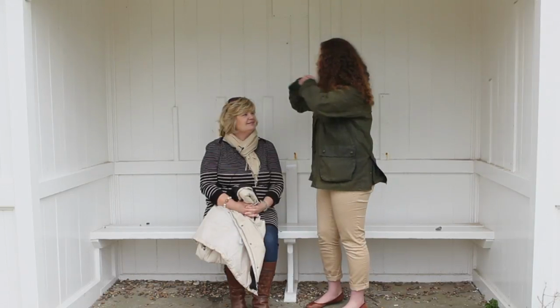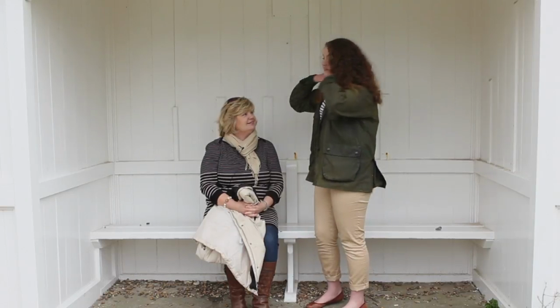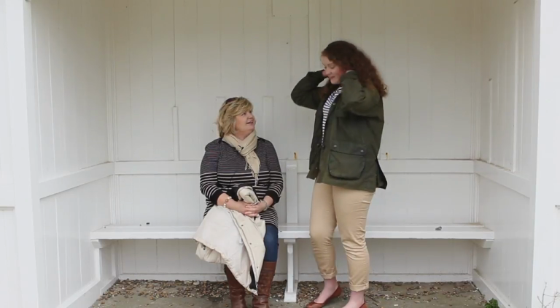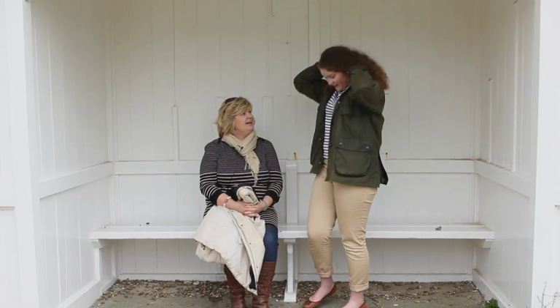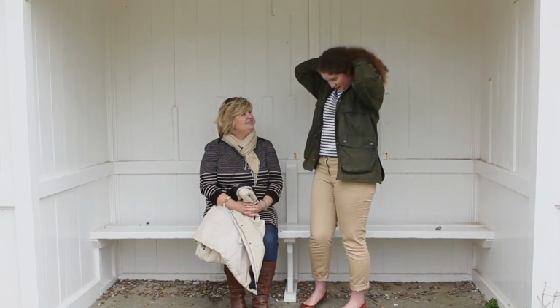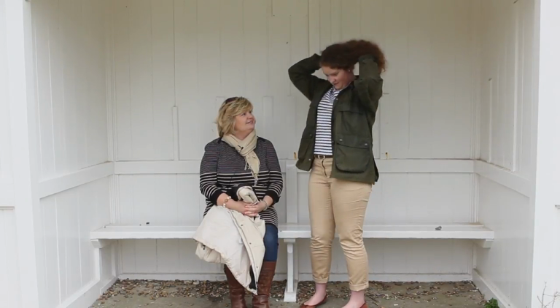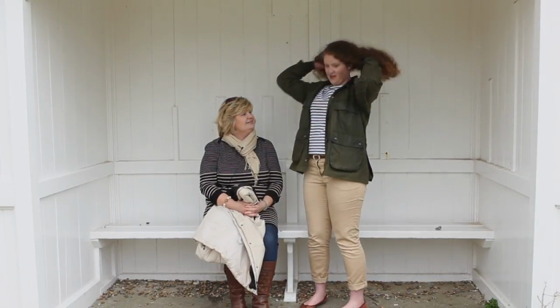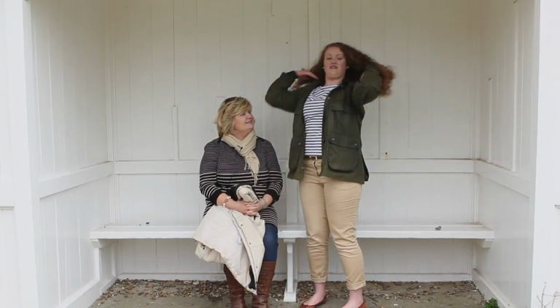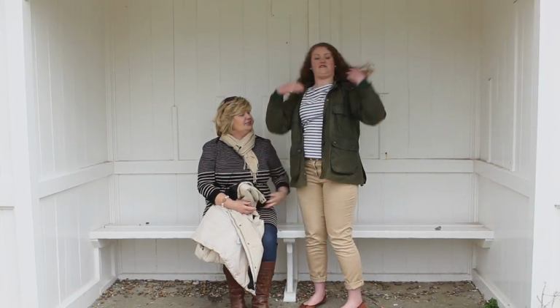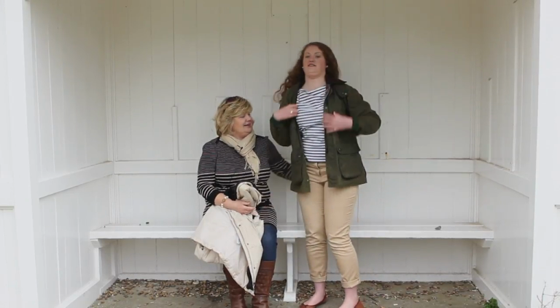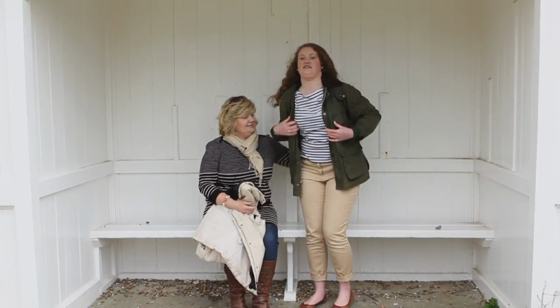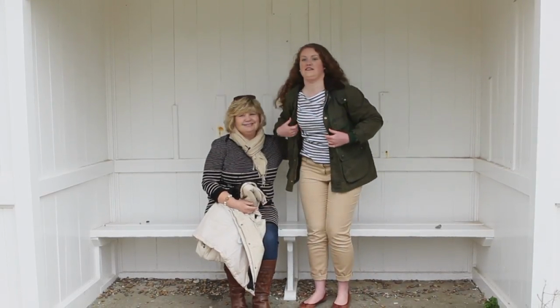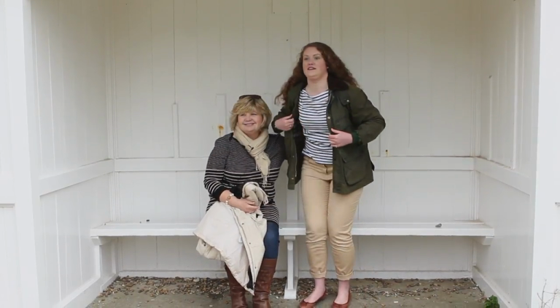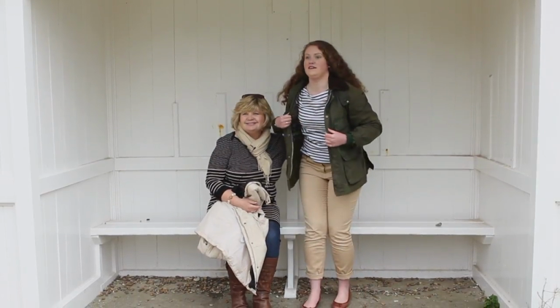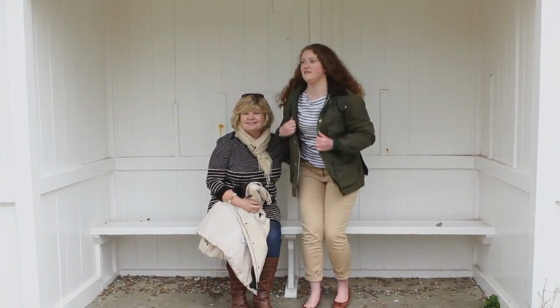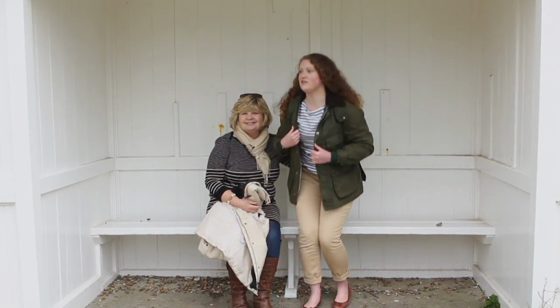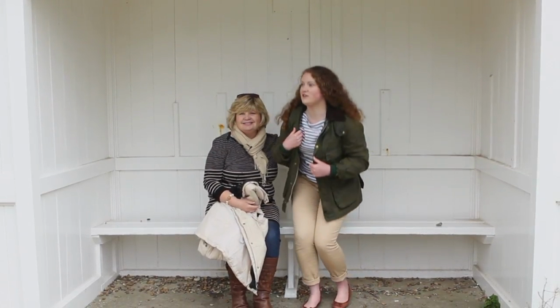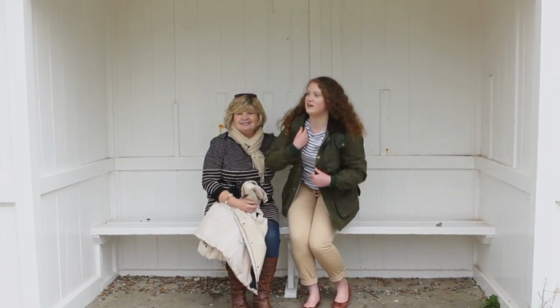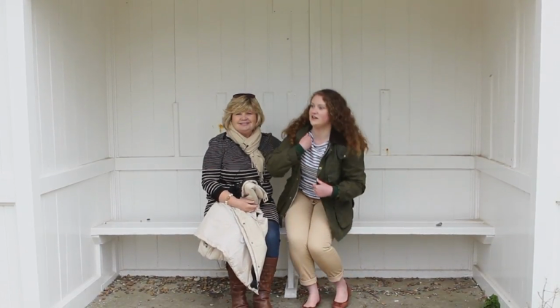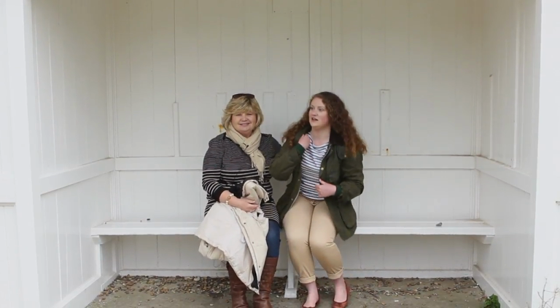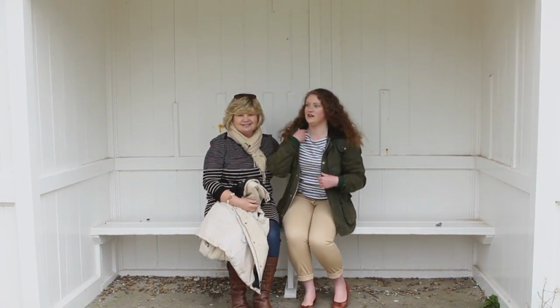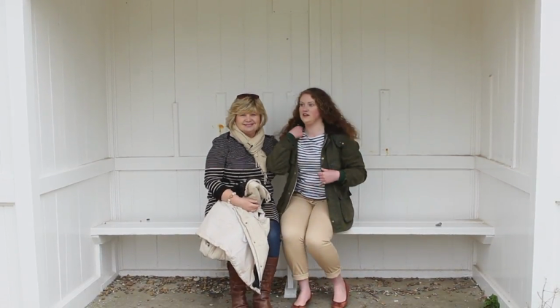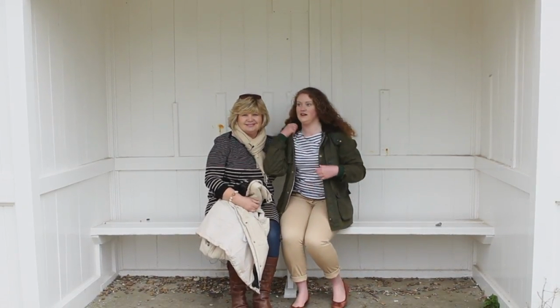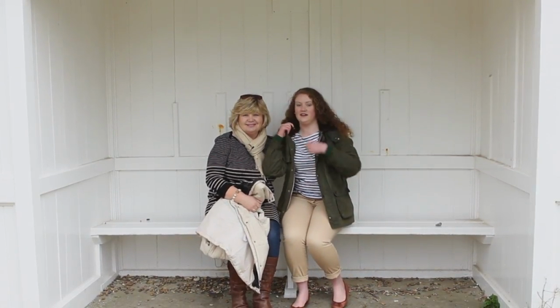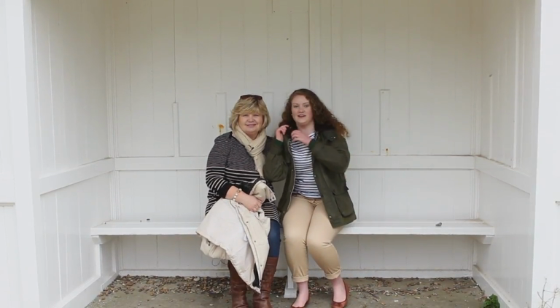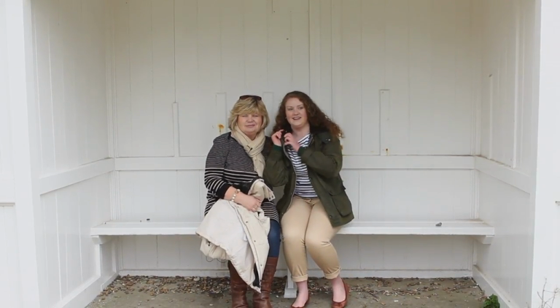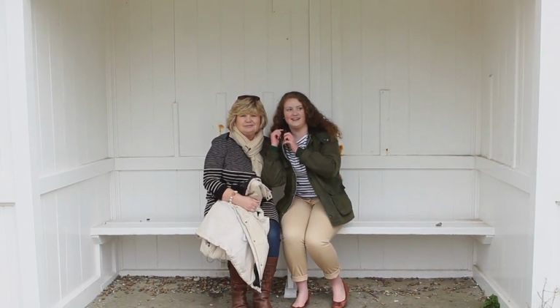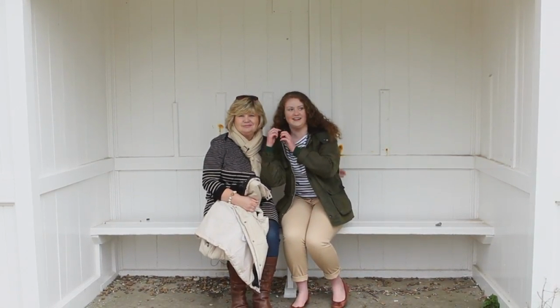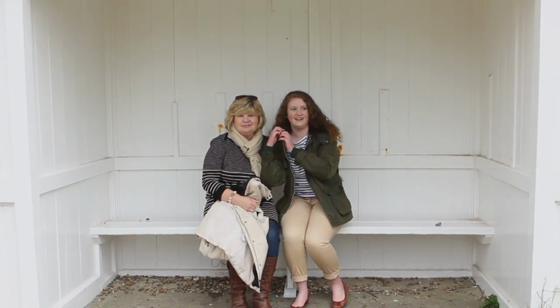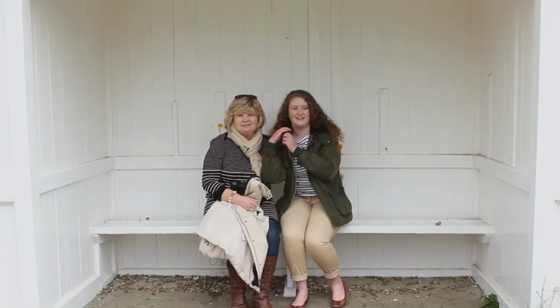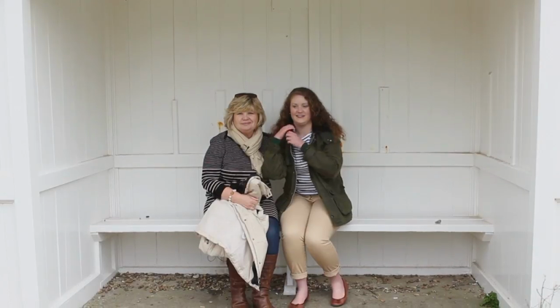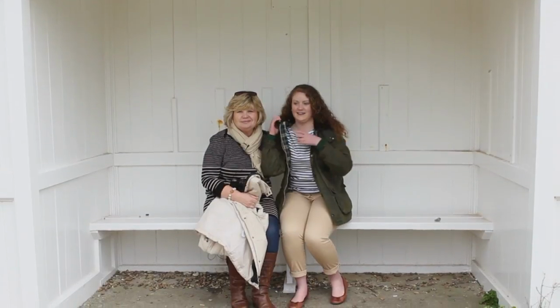I might eventually buy myself one, but I'll keep wearing this one in the meantime. I quite like it.